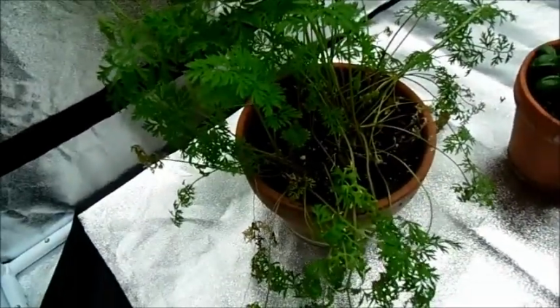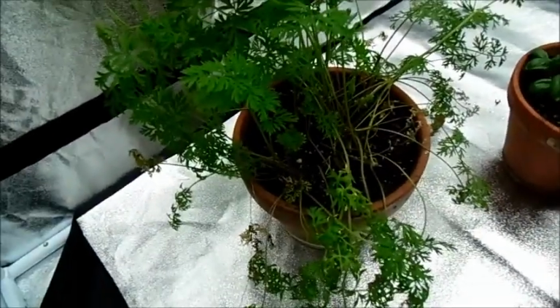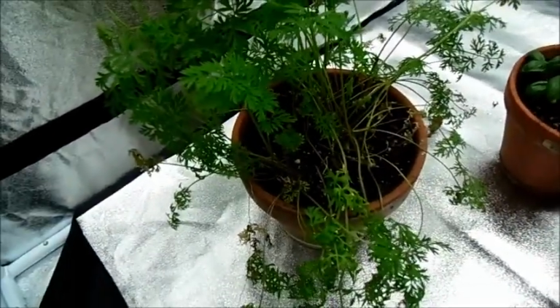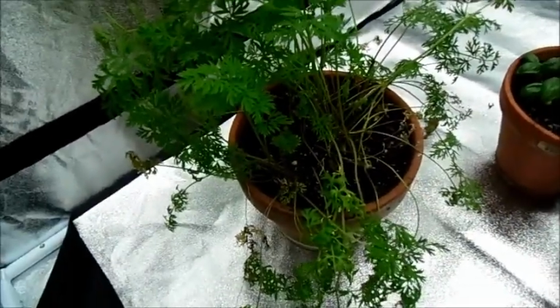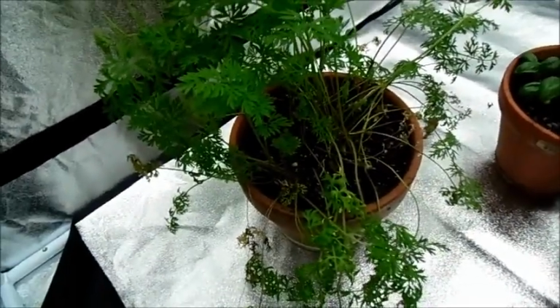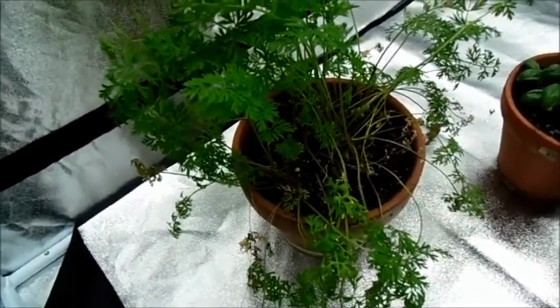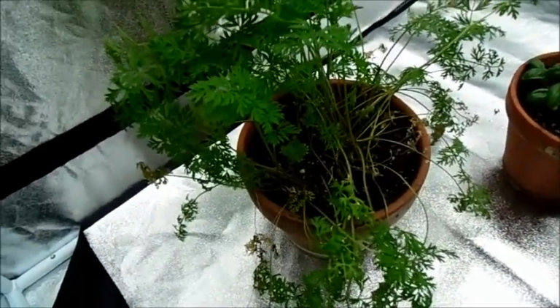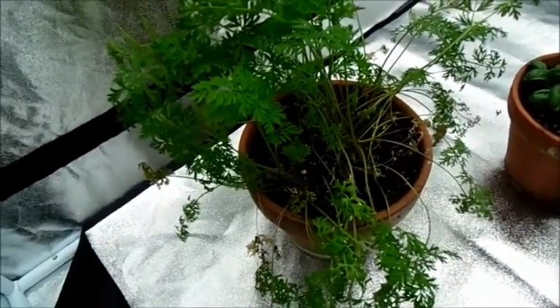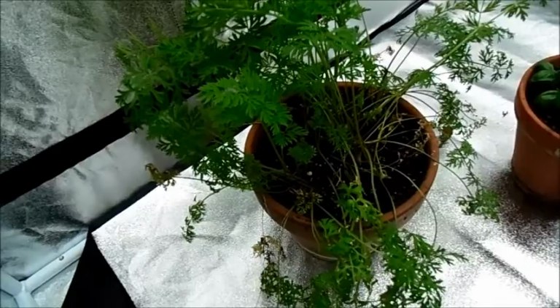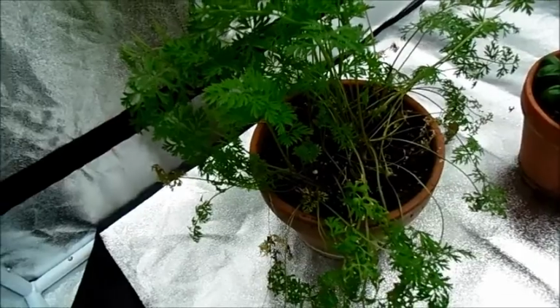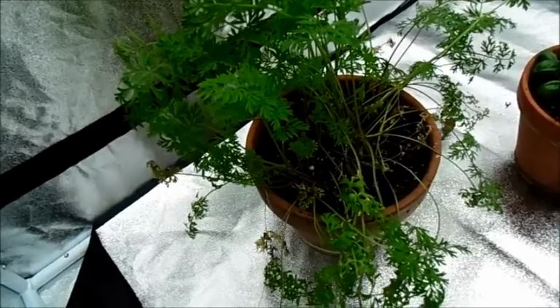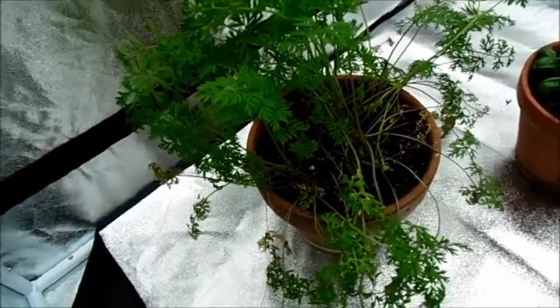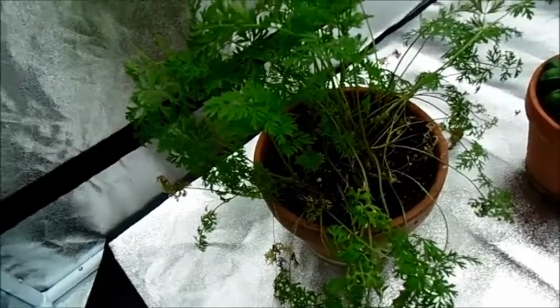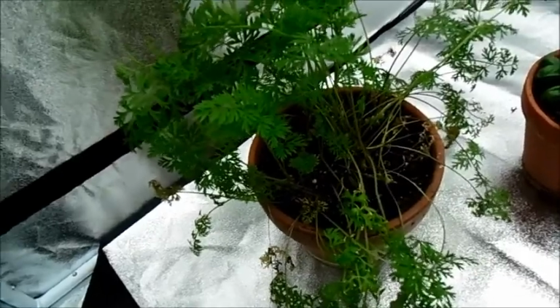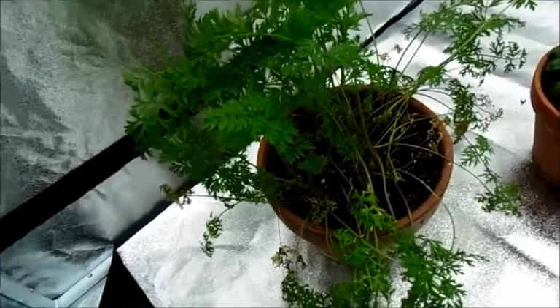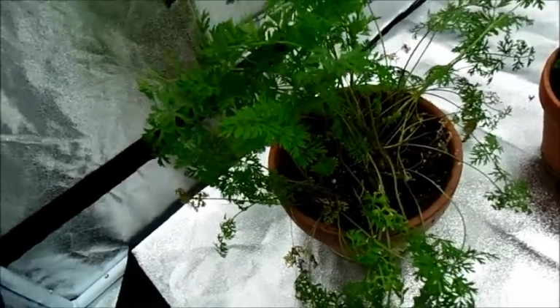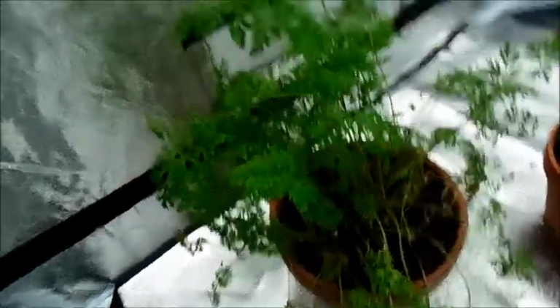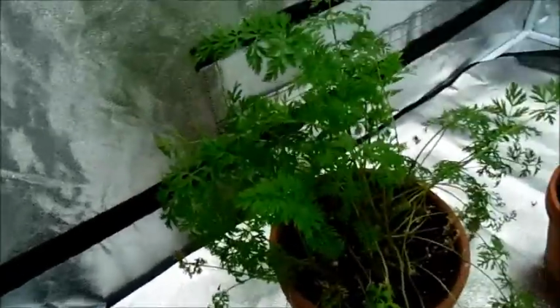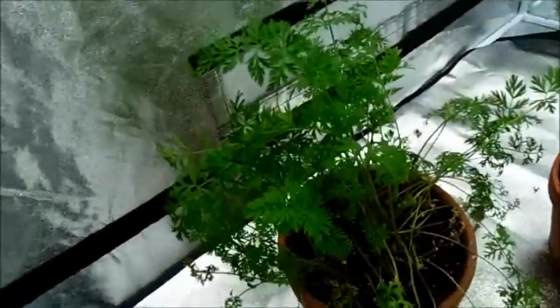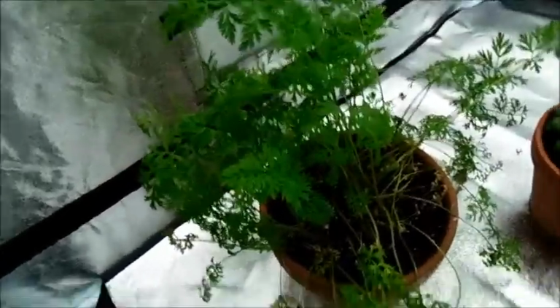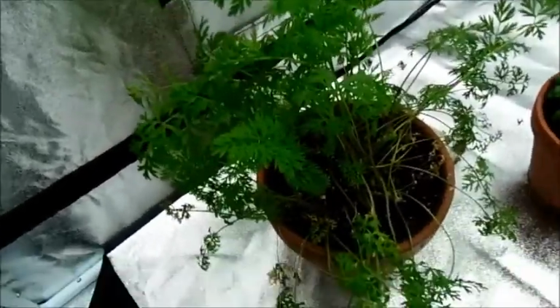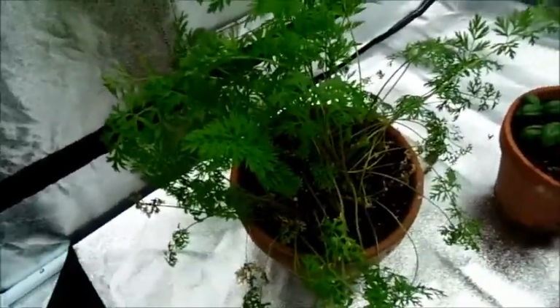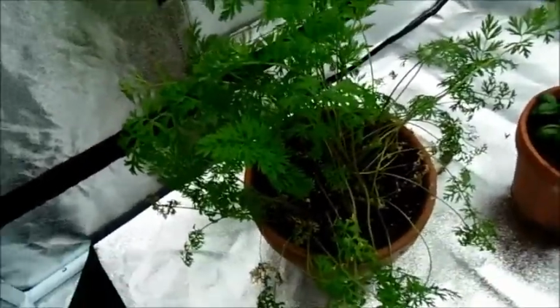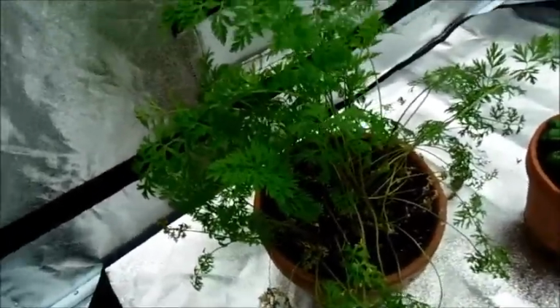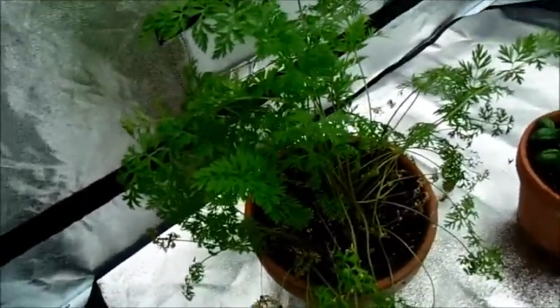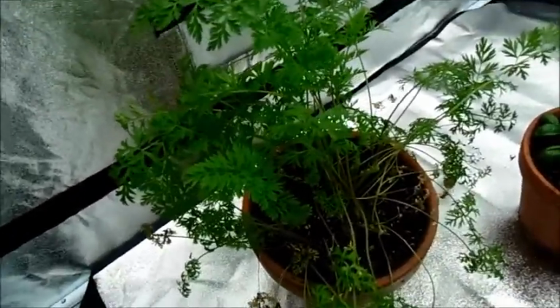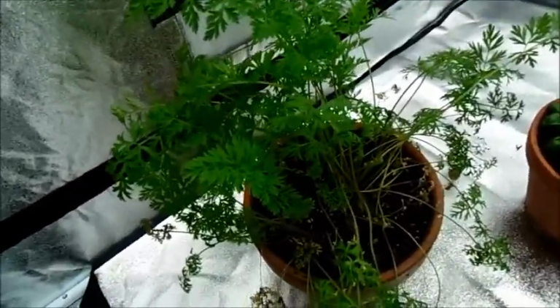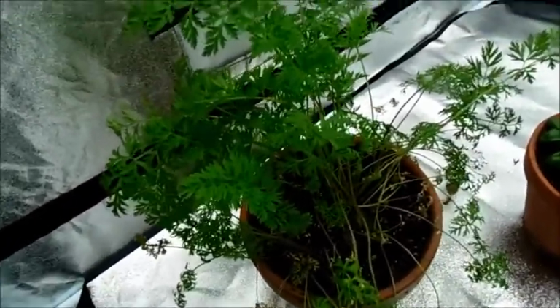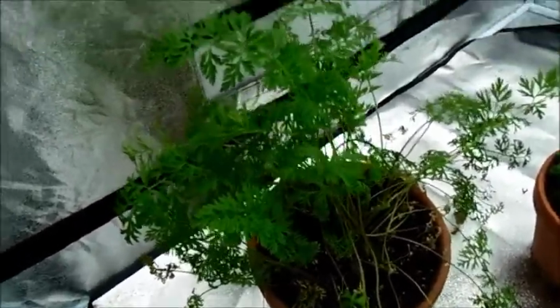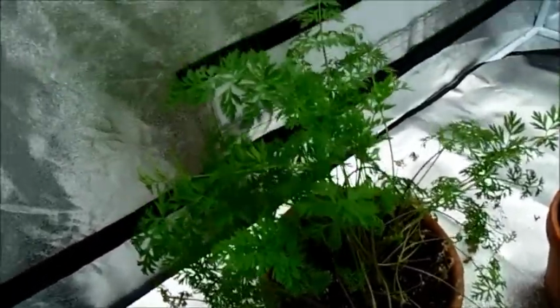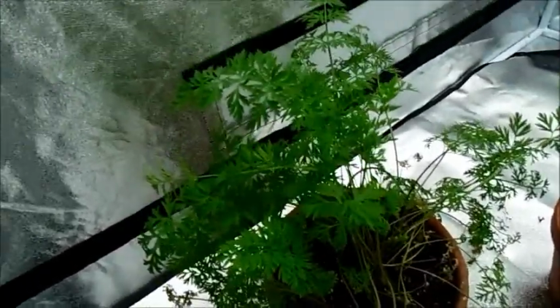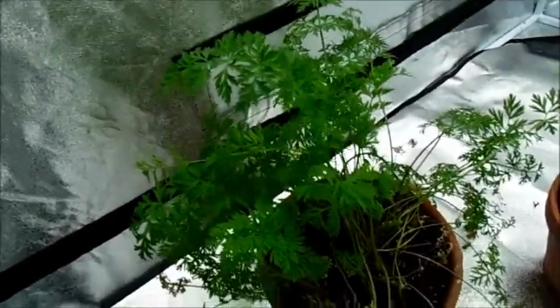These are Danvers half-longs, which are pretty nice to grow, though it does take them a little while to germinate.